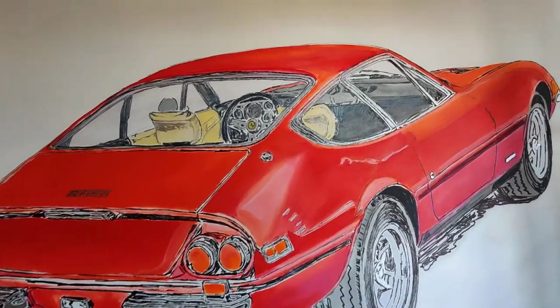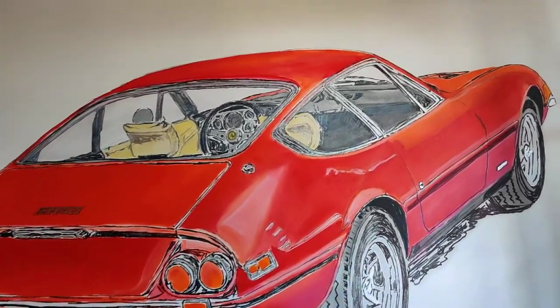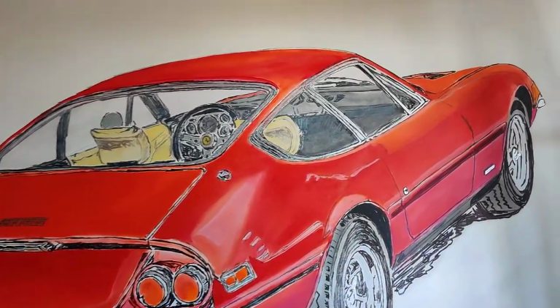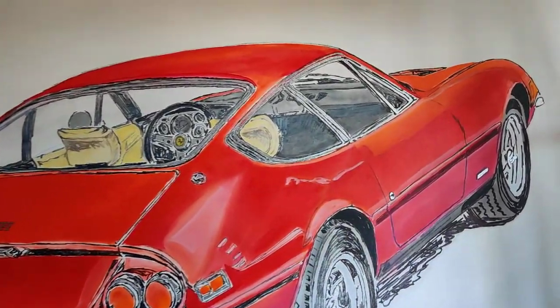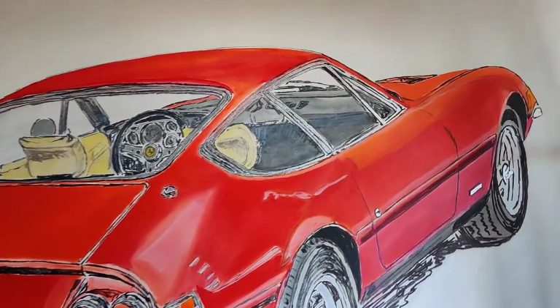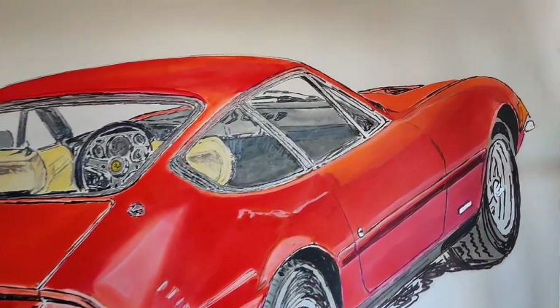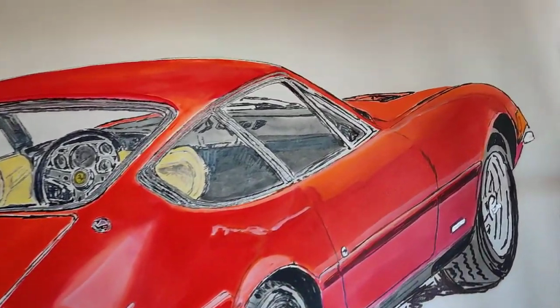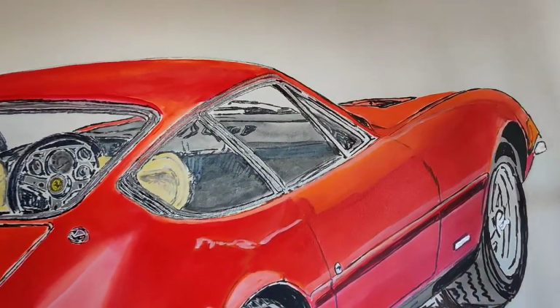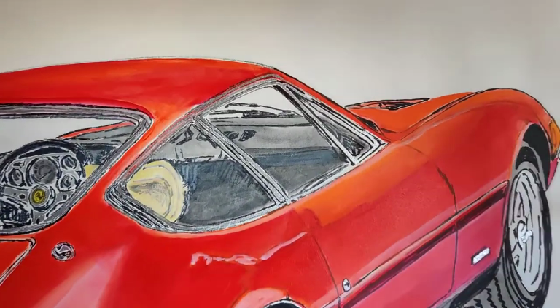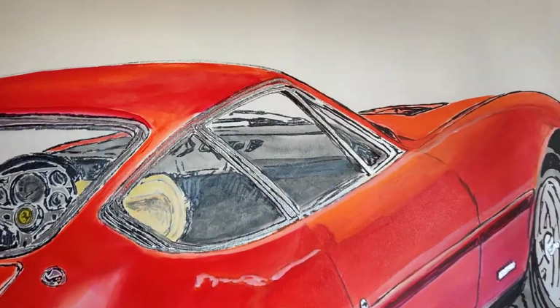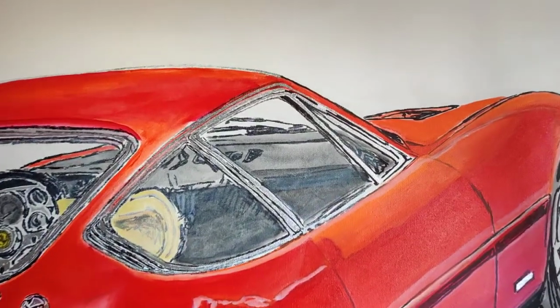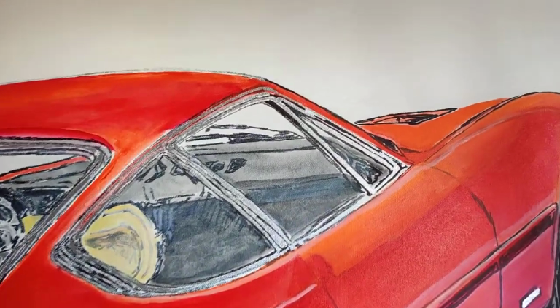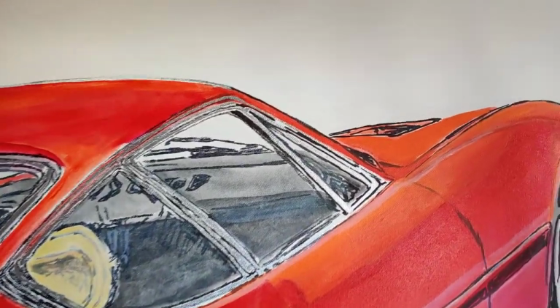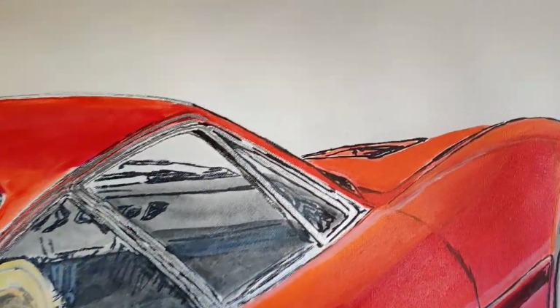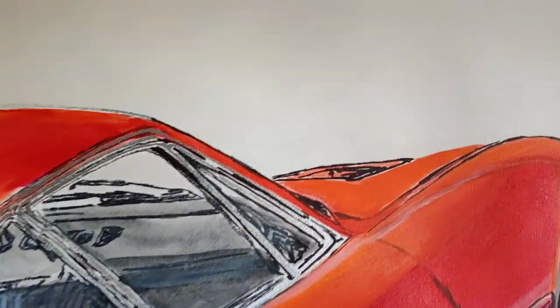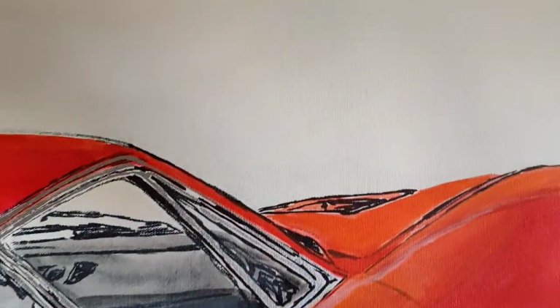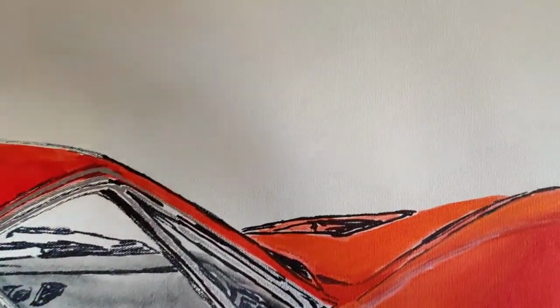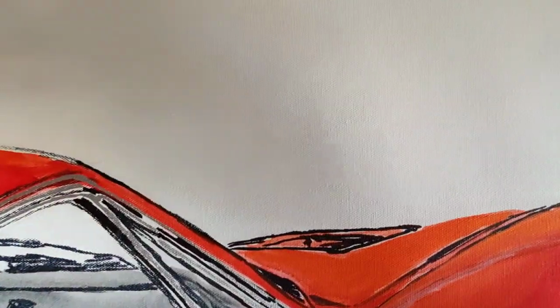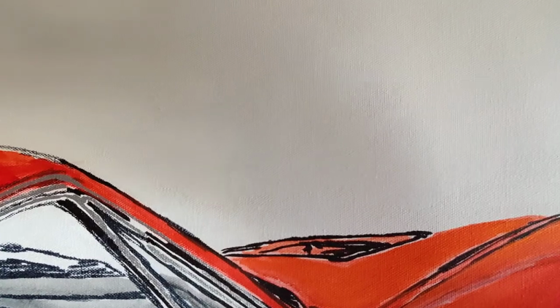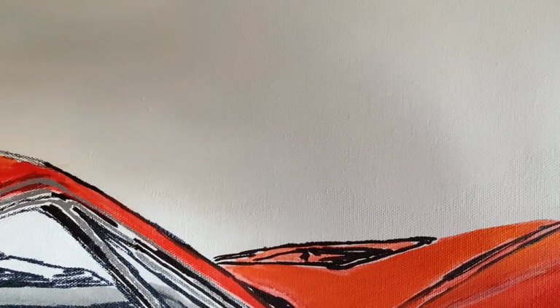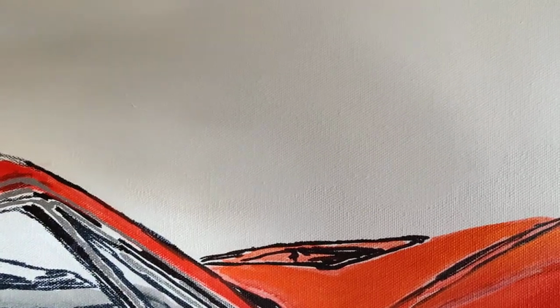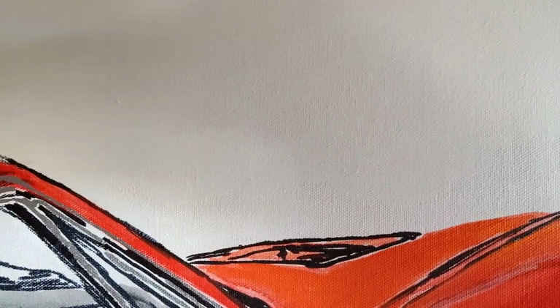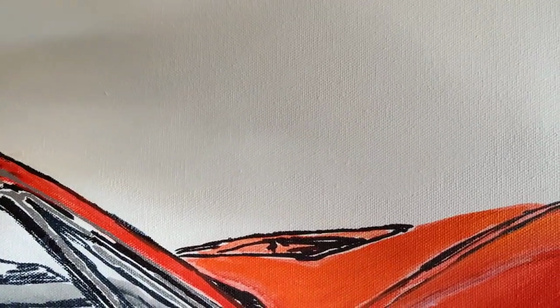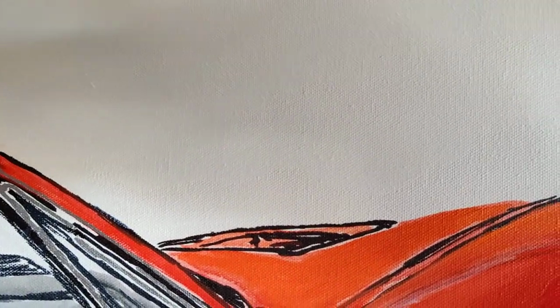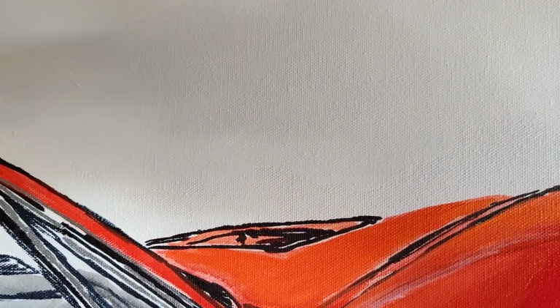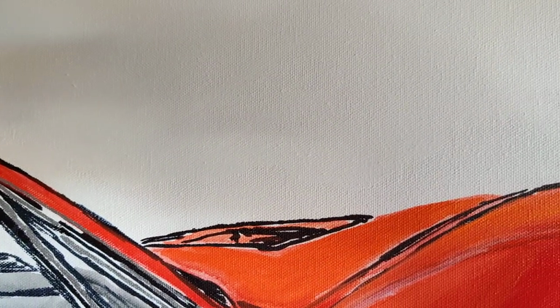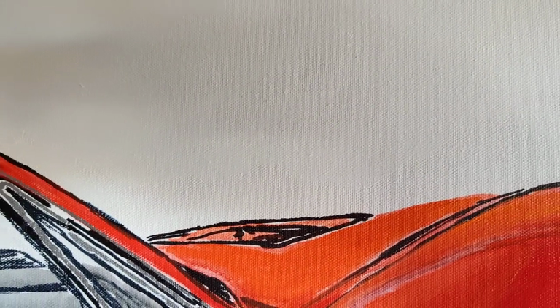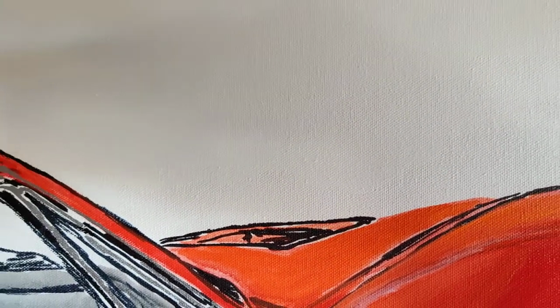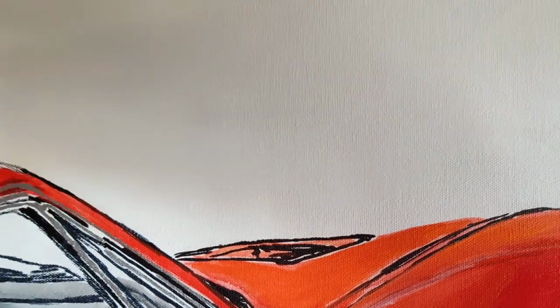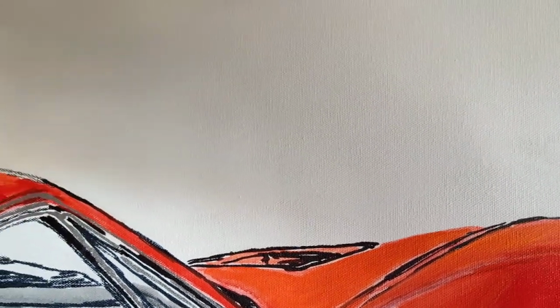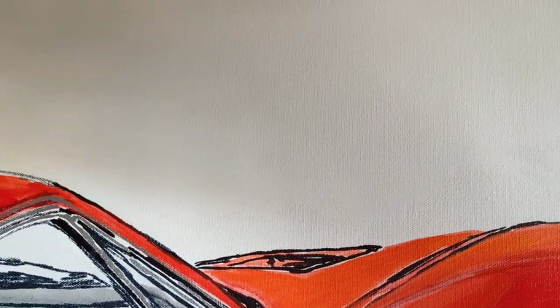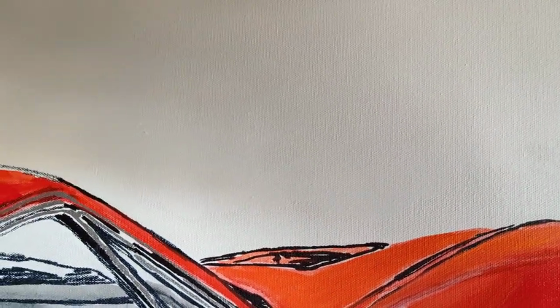And the full background is painted in white acrylic, with palette knife and brush.